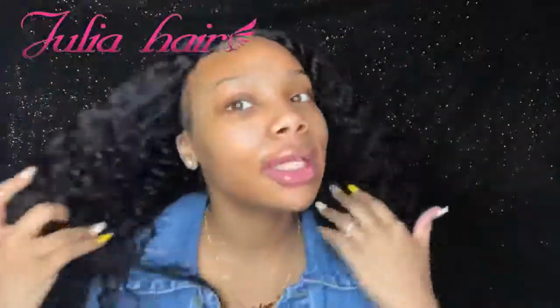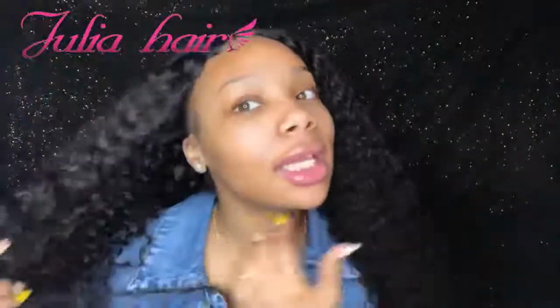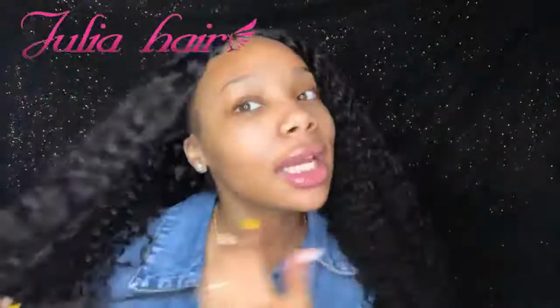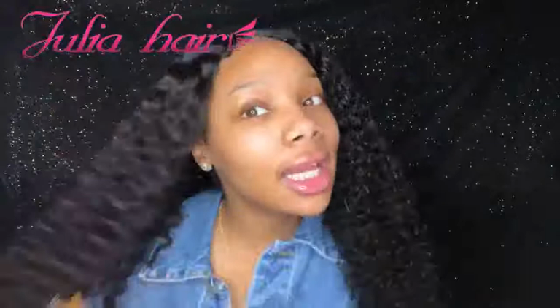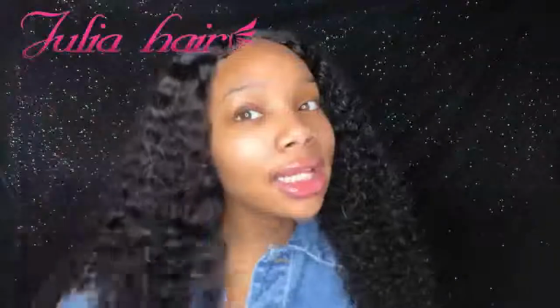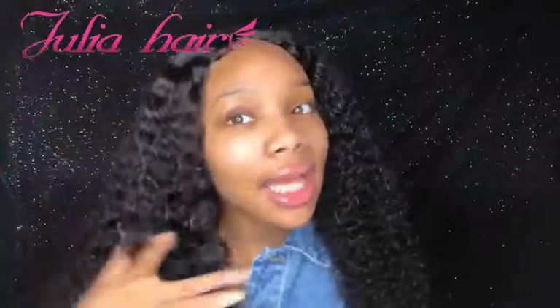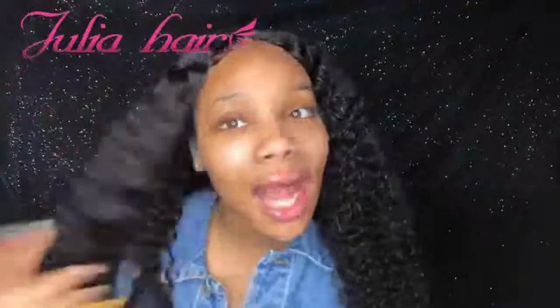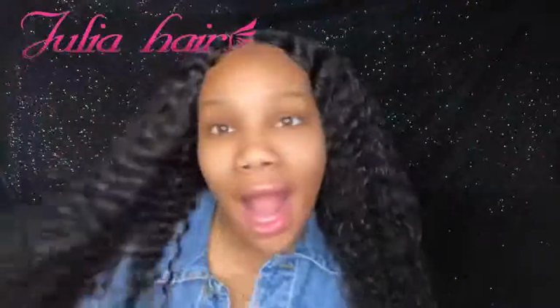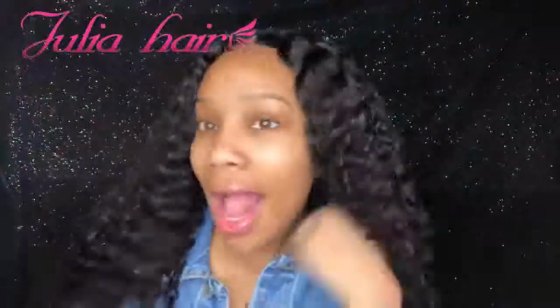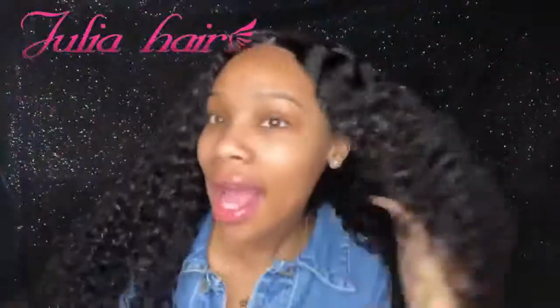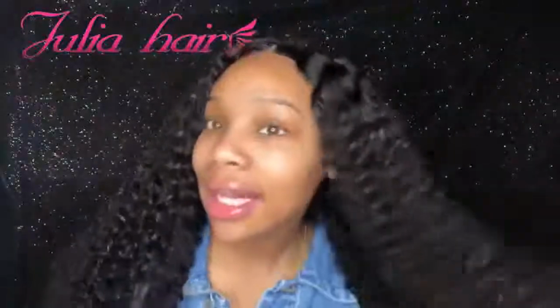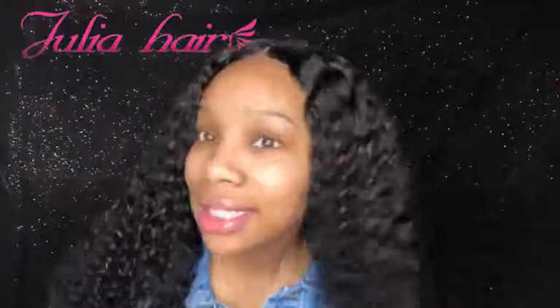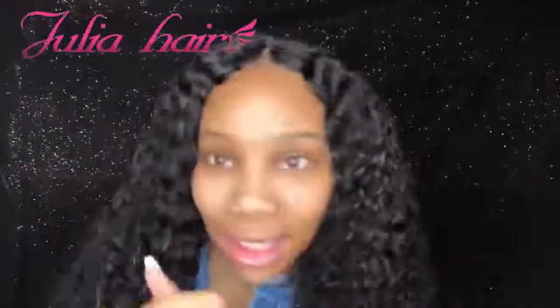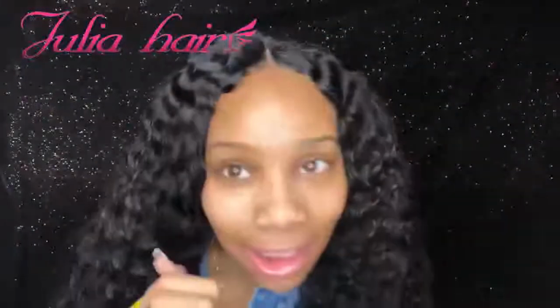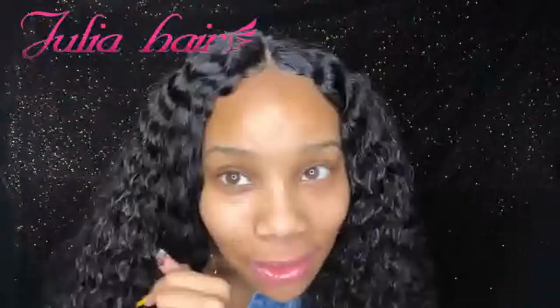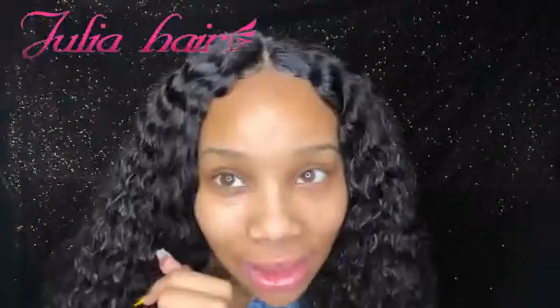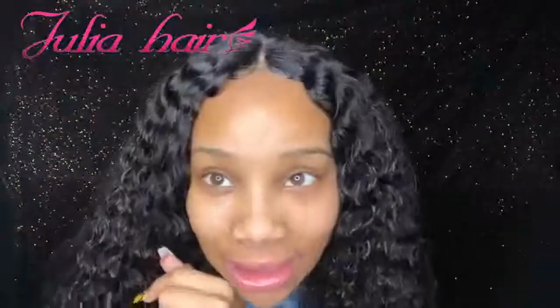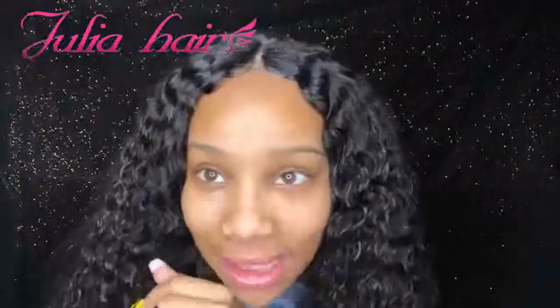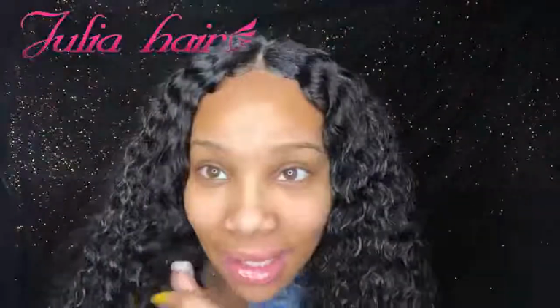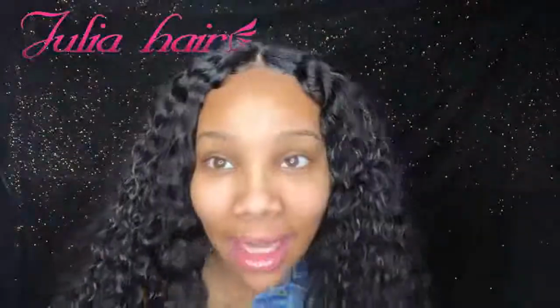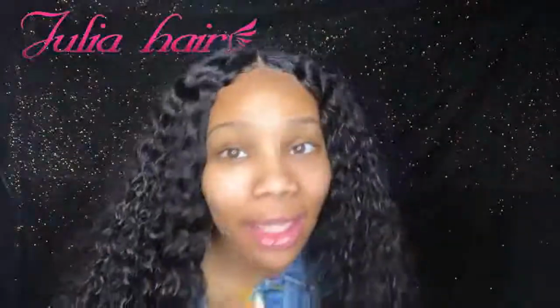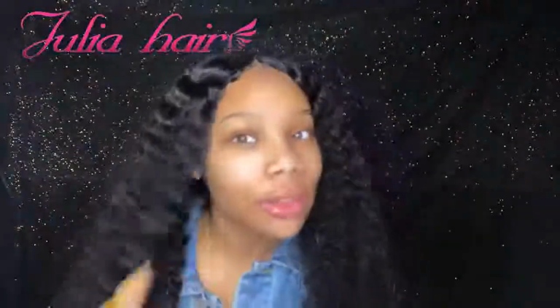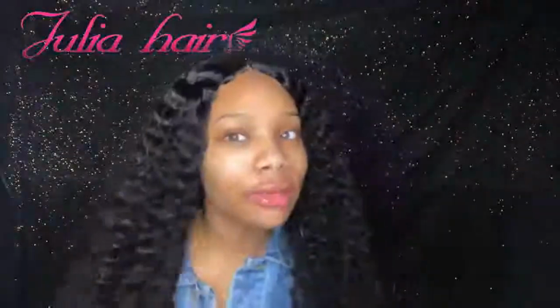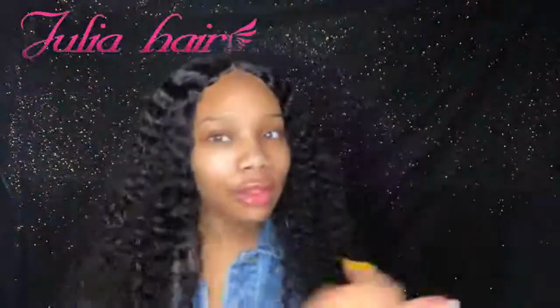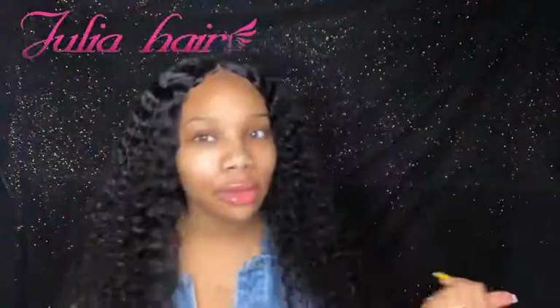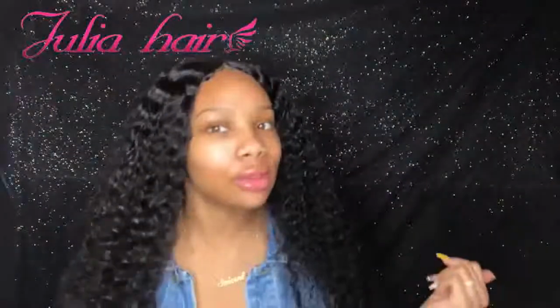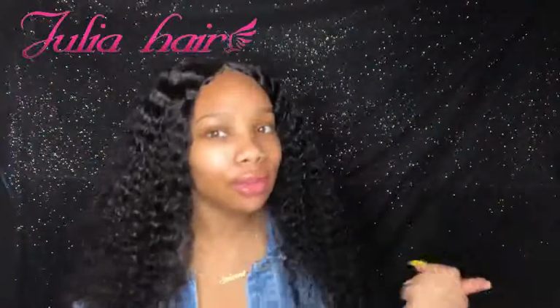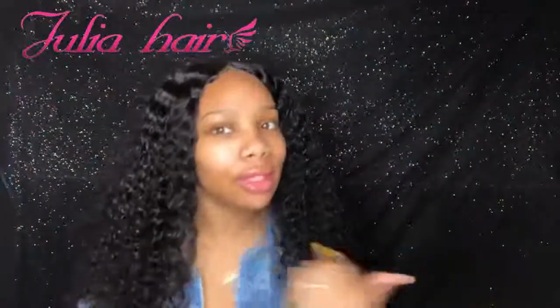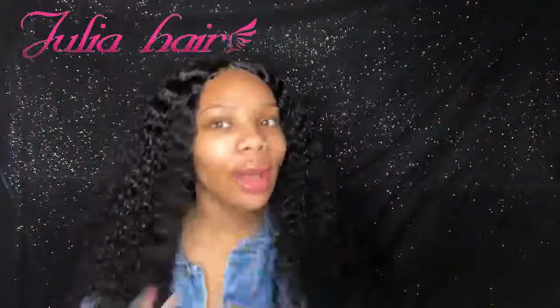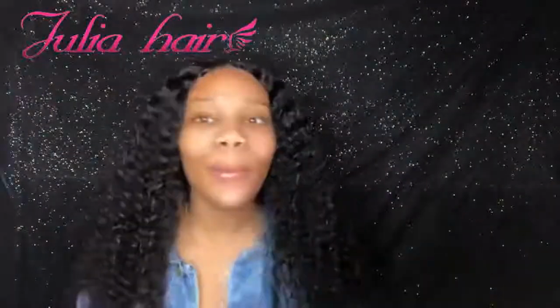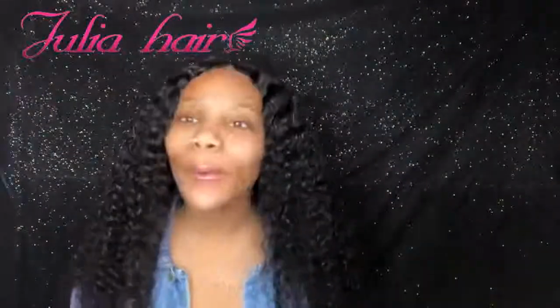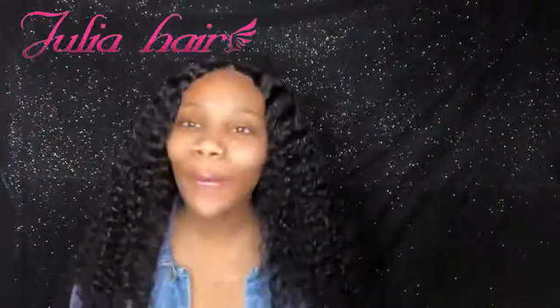But look at this — and this is the closure. Didn't she style this like it was a frontal or something? Like, boo. Boo.